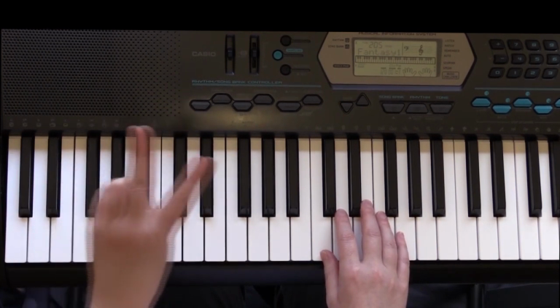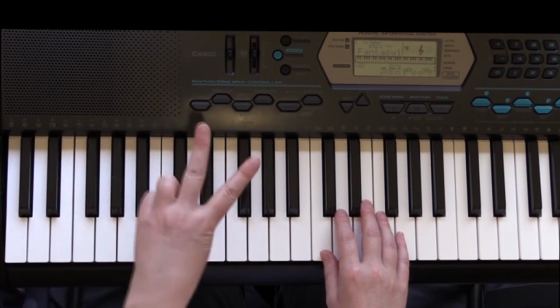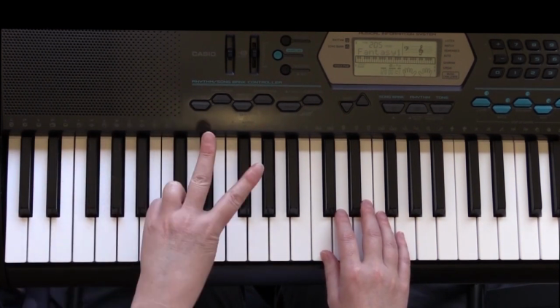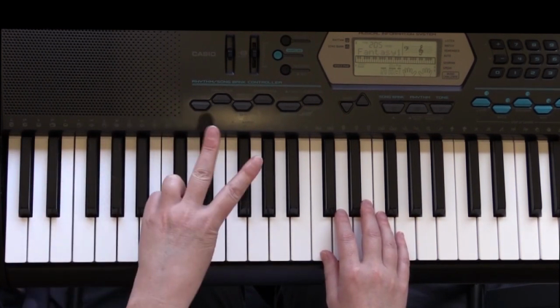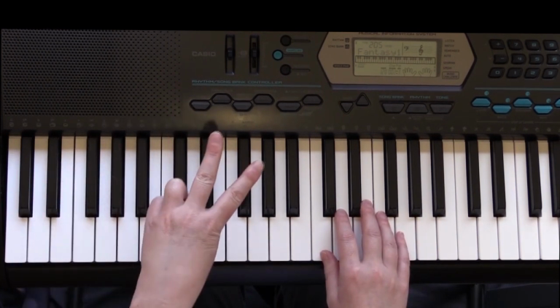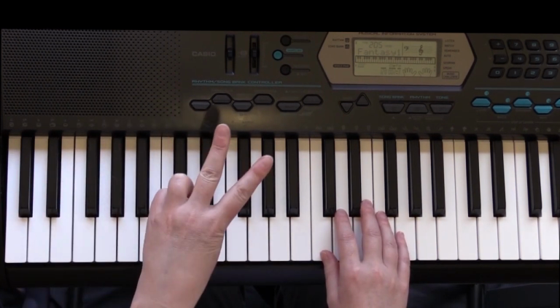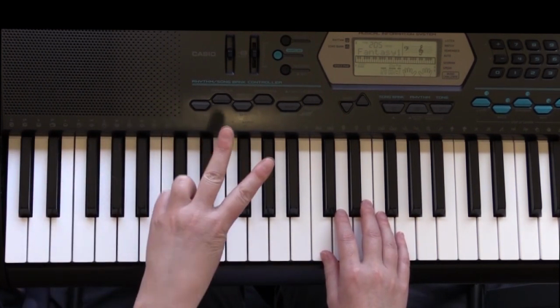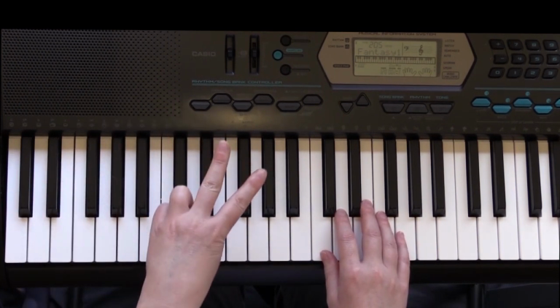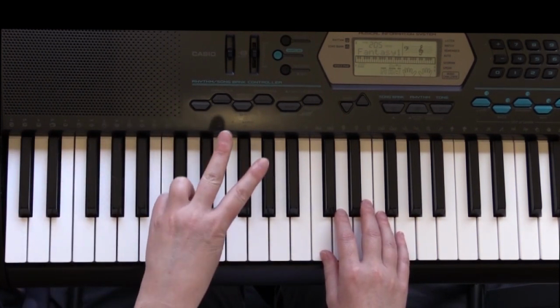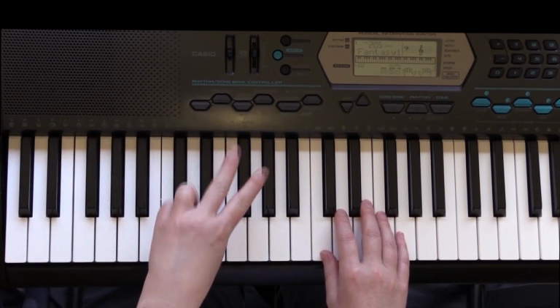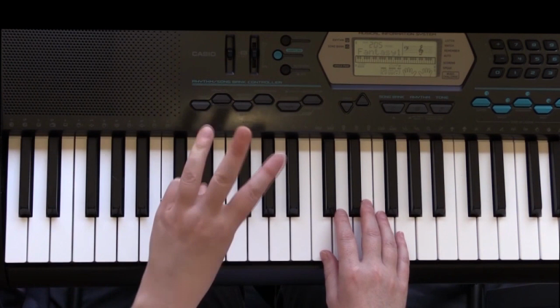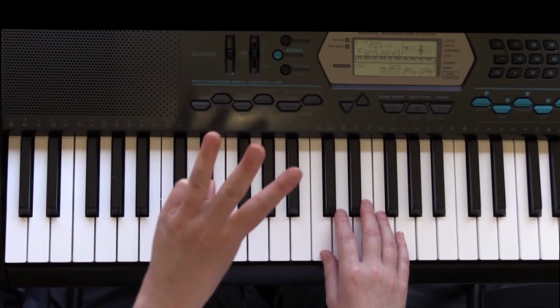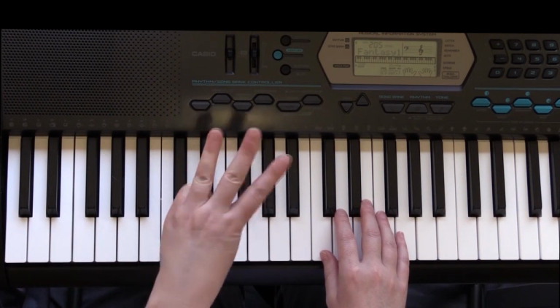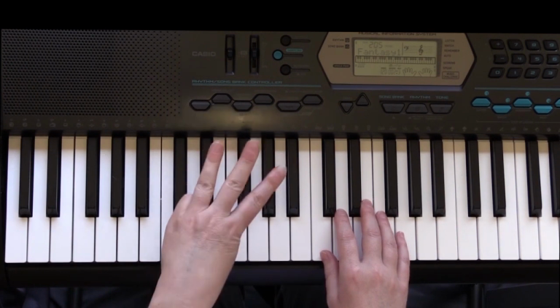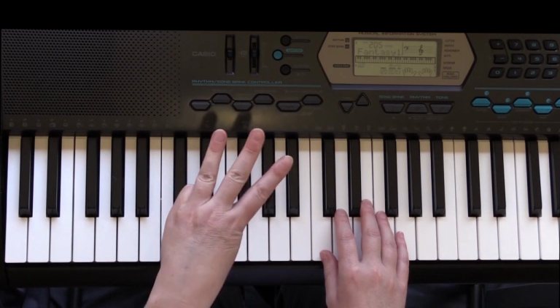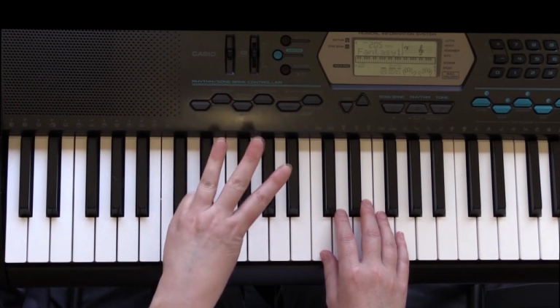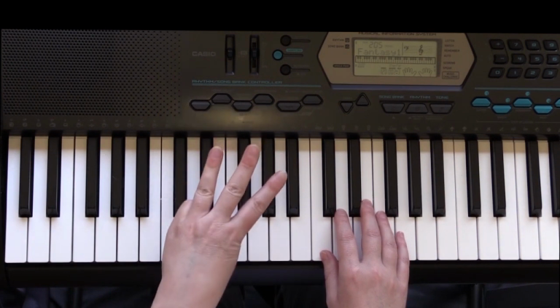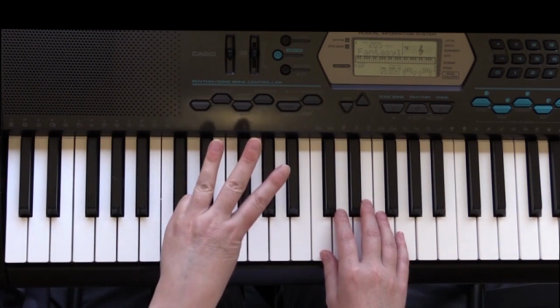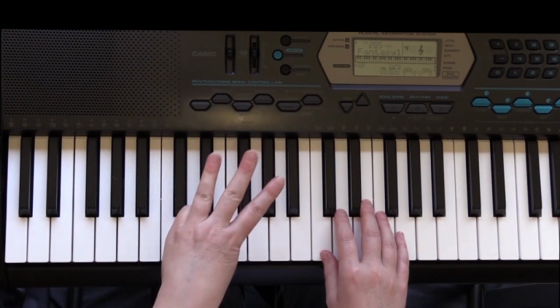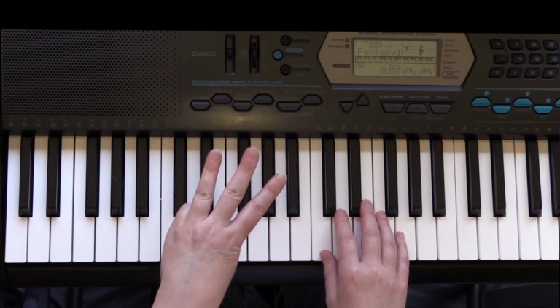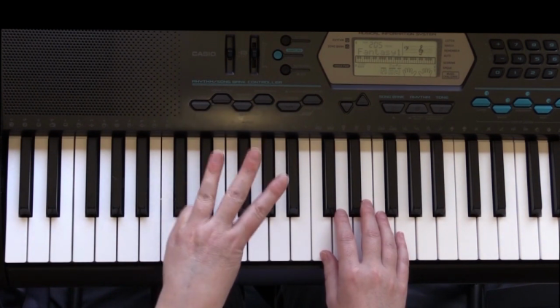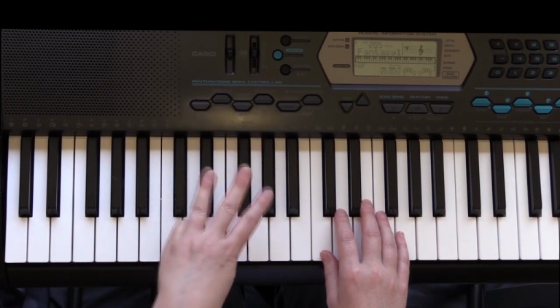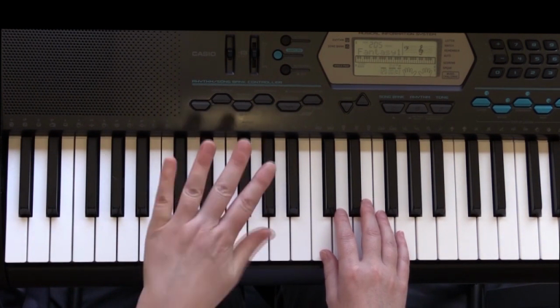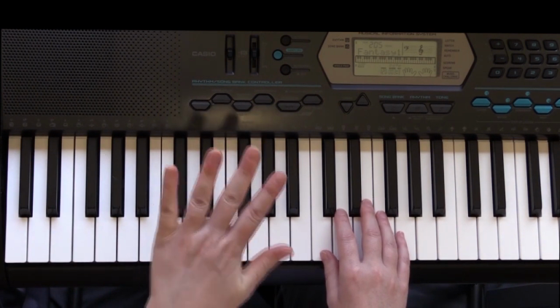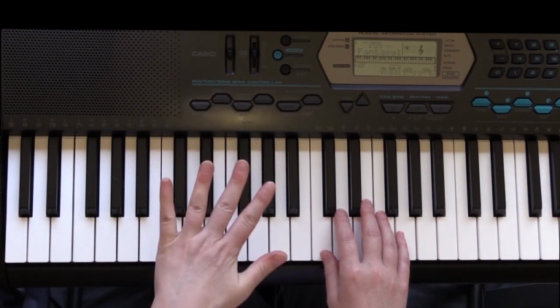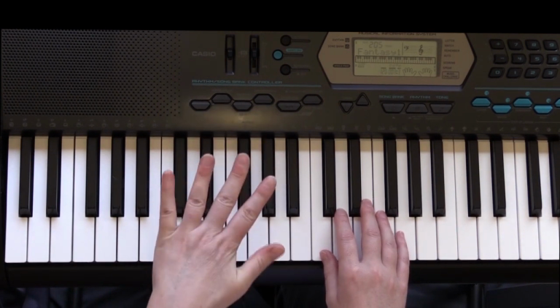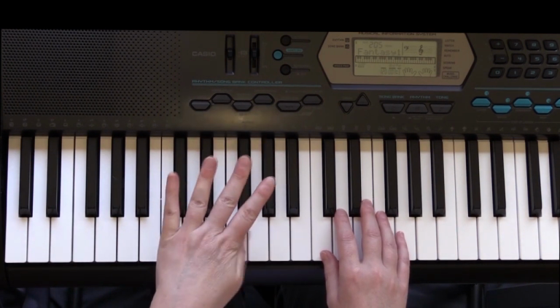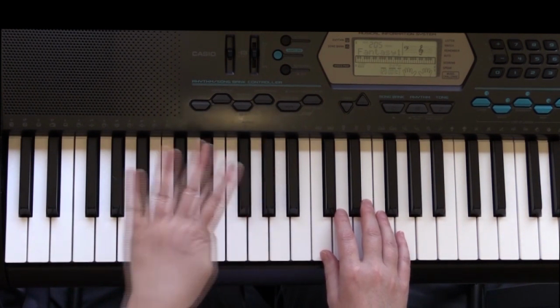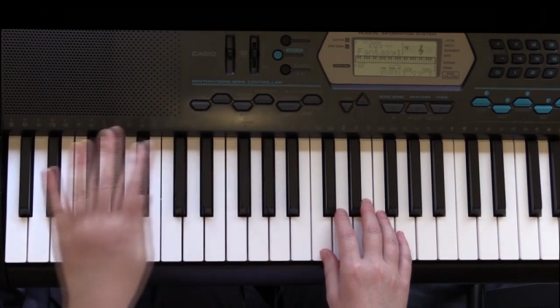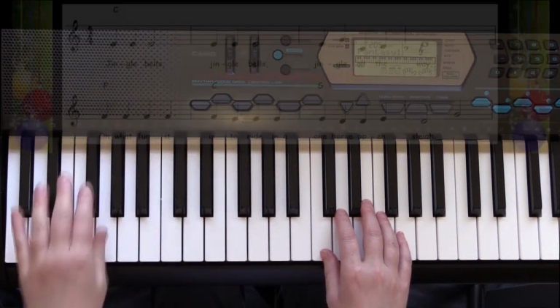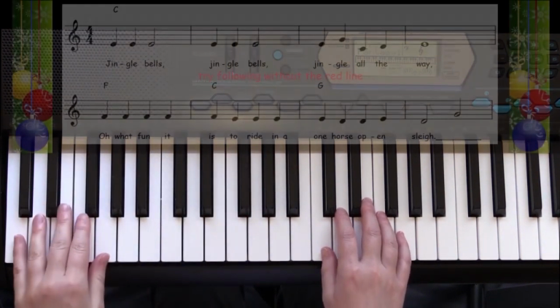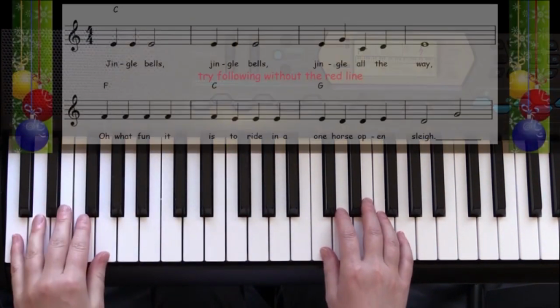Two, two, three, four, three, two, three, four, four, here we go.